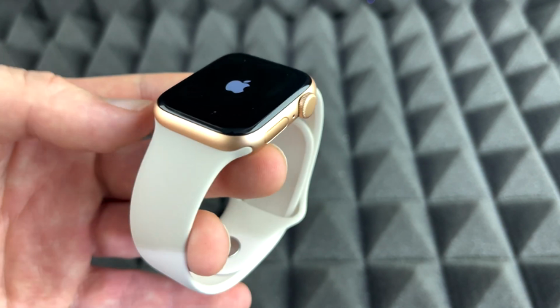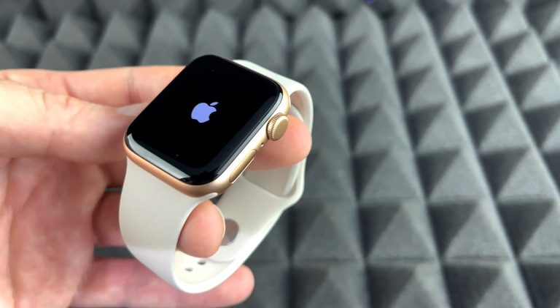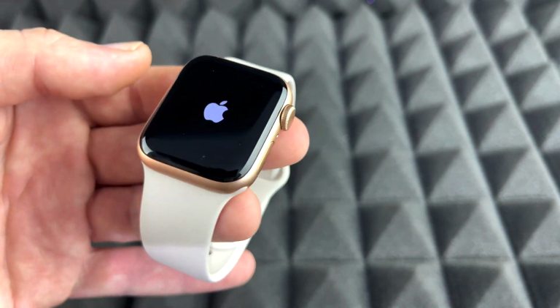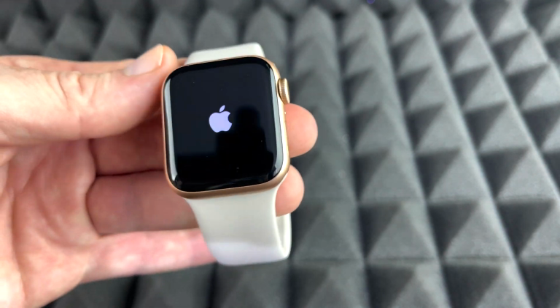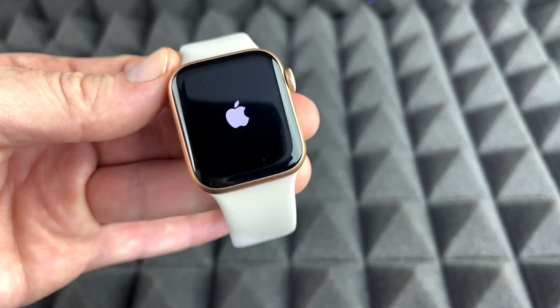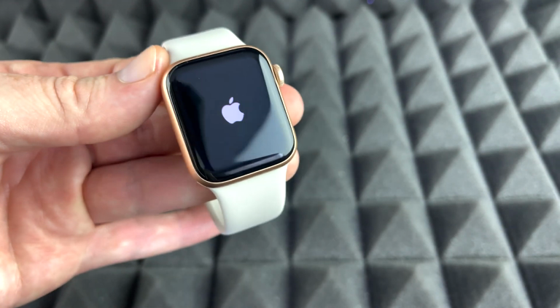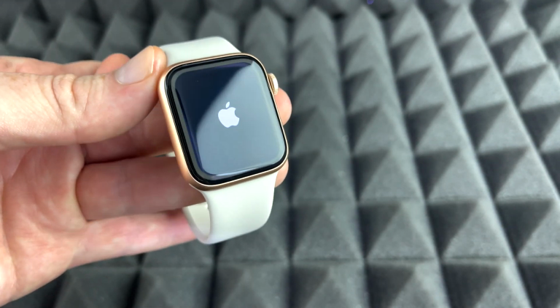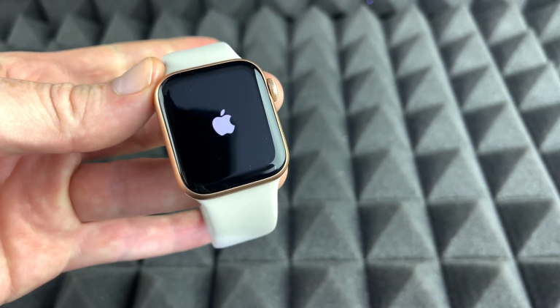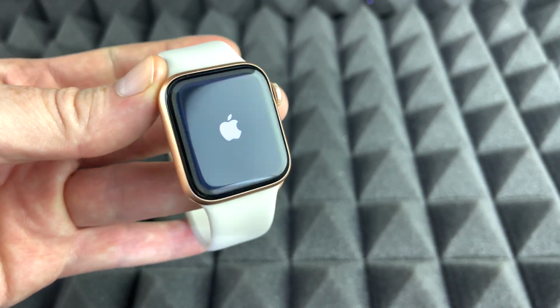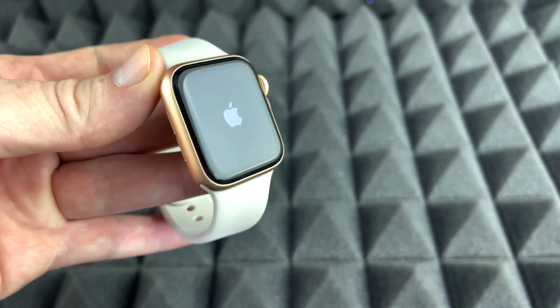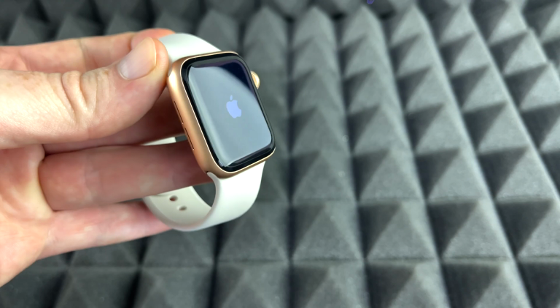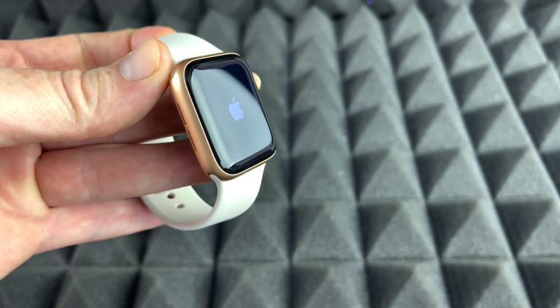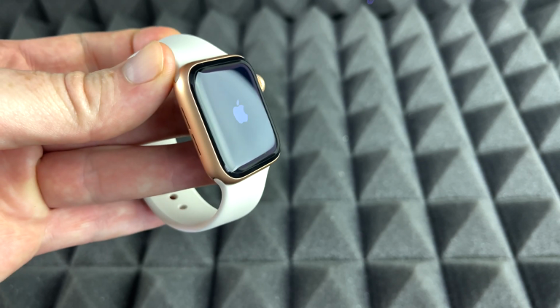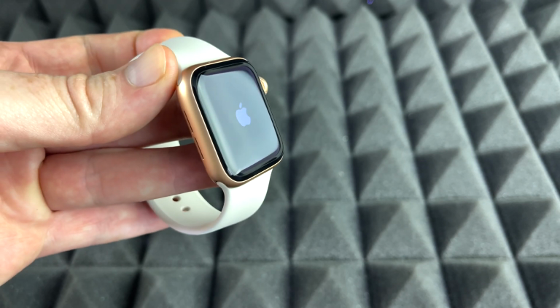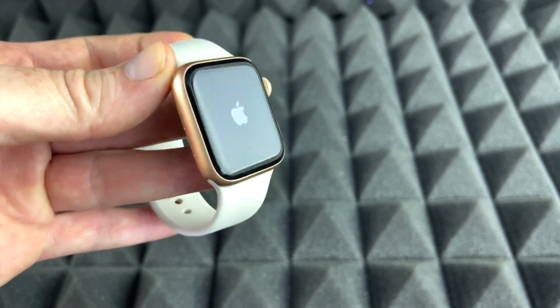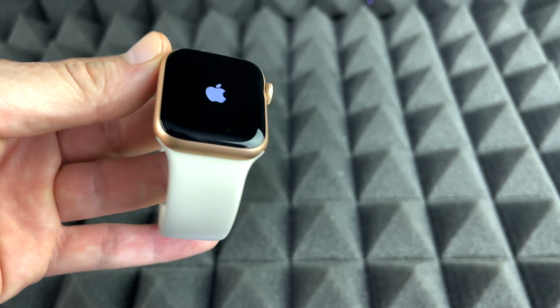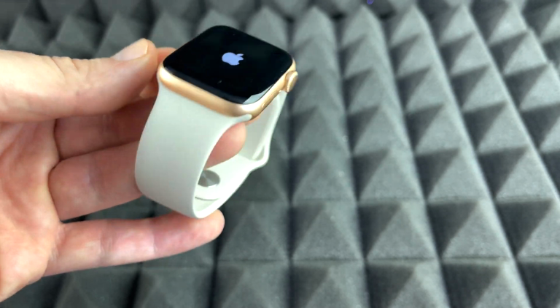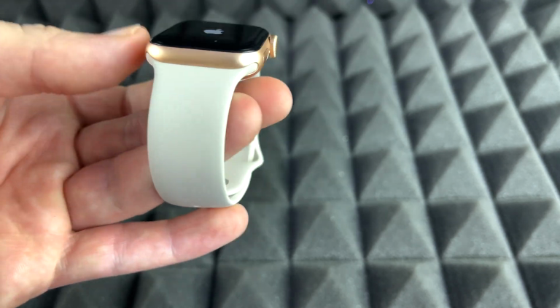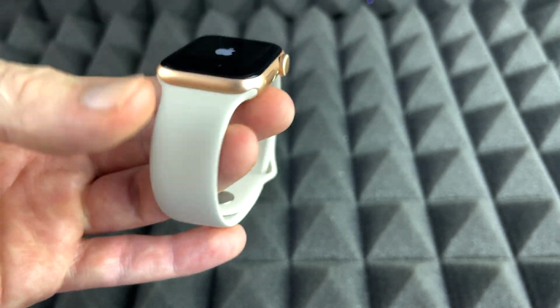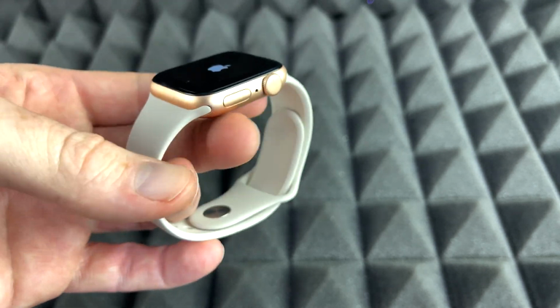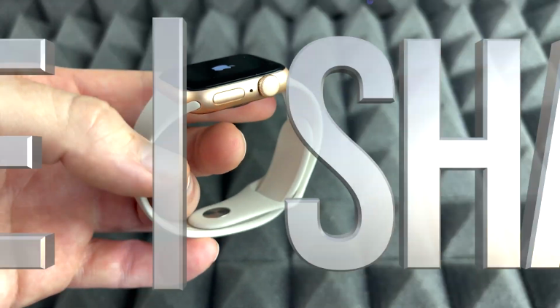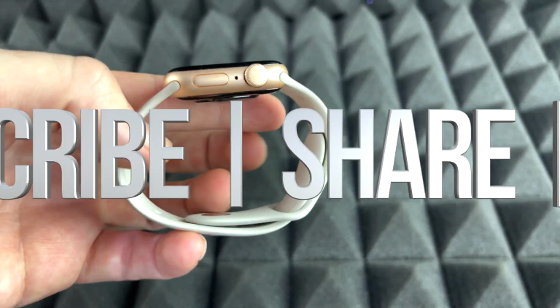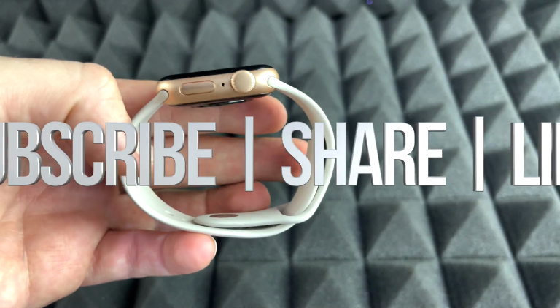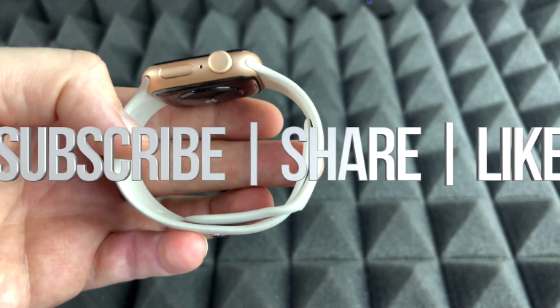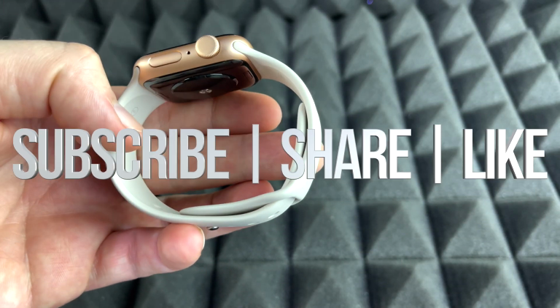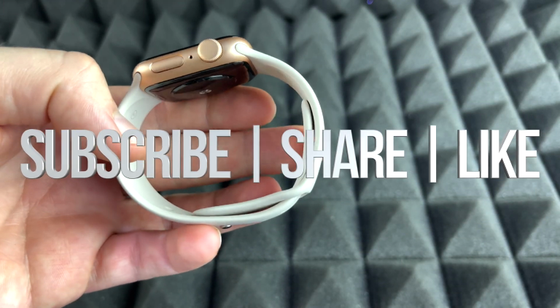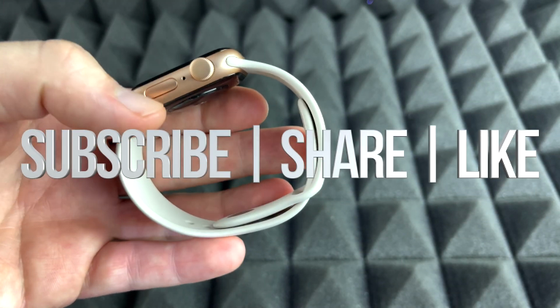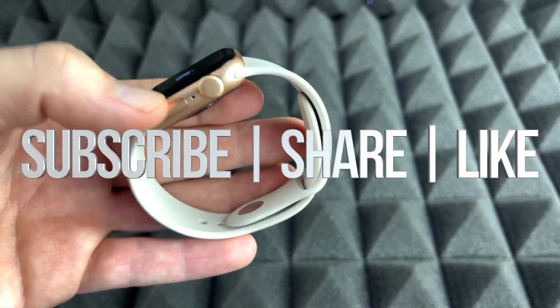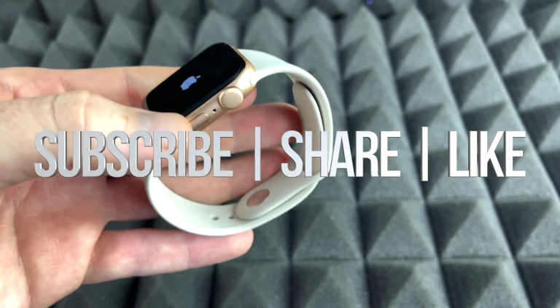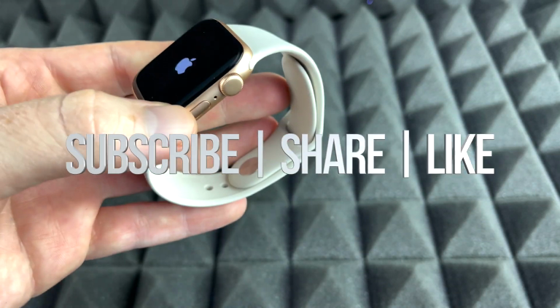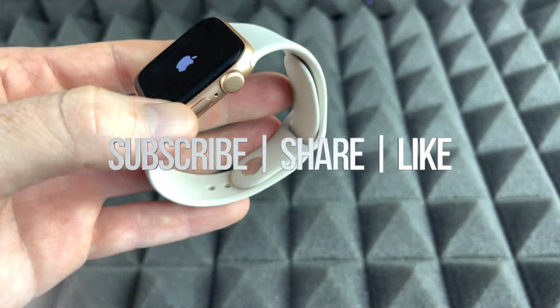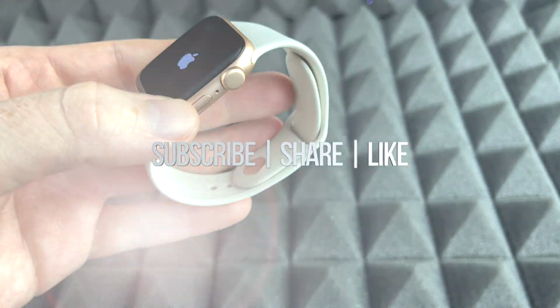Anyways, that would be it for this video. If you guys have any comments or questions, you can write them down here in the comments area. Don't forget to subscribe and rate — thank you.